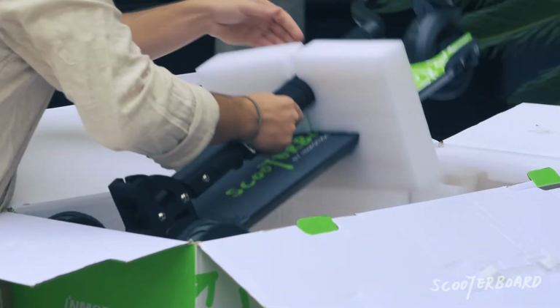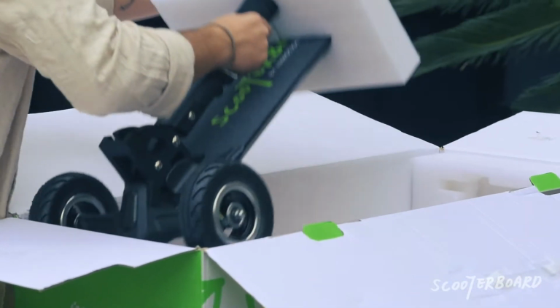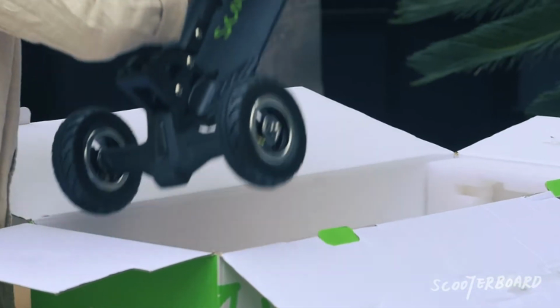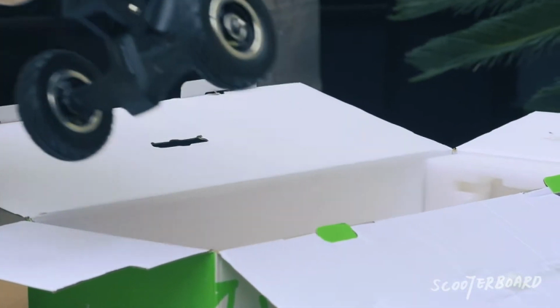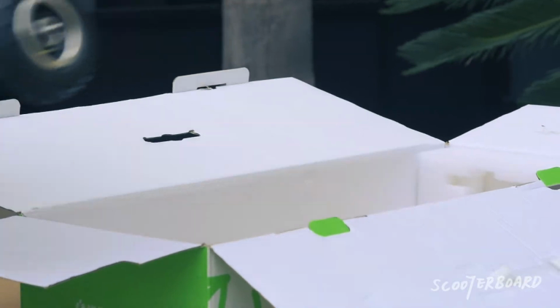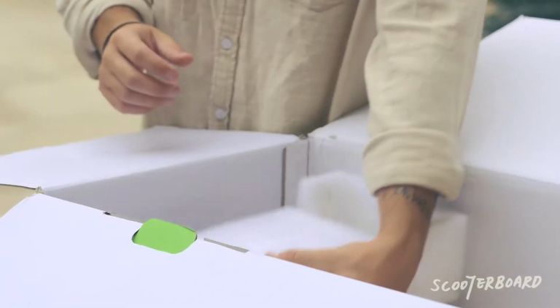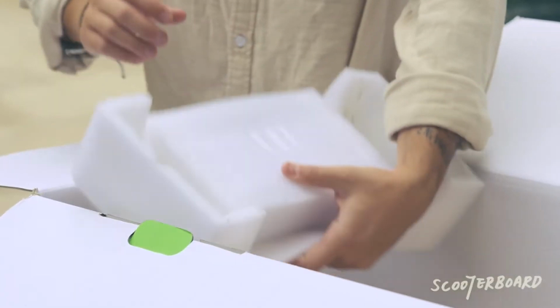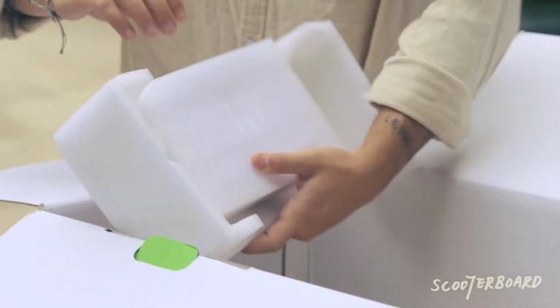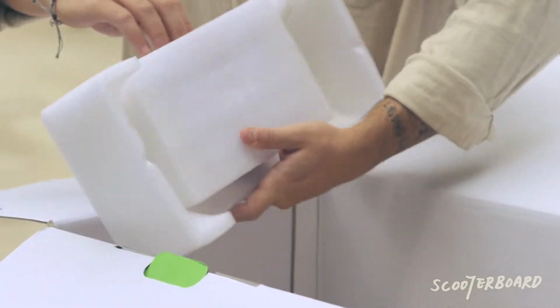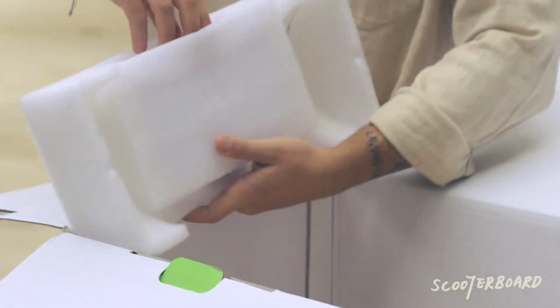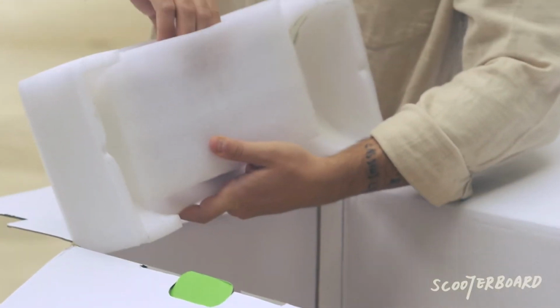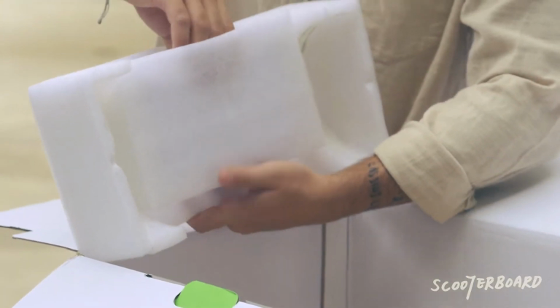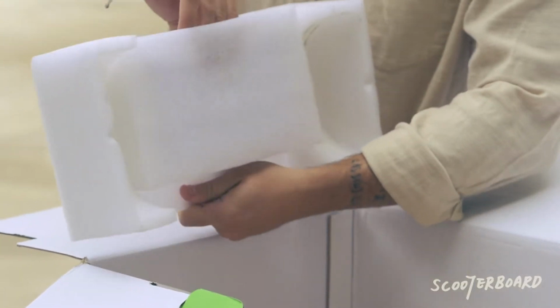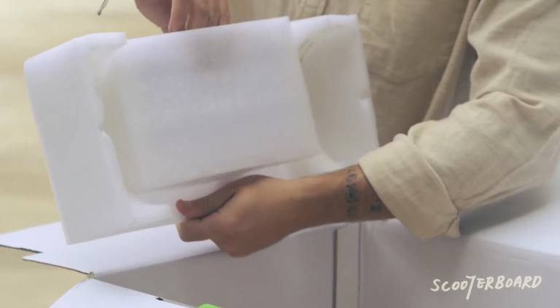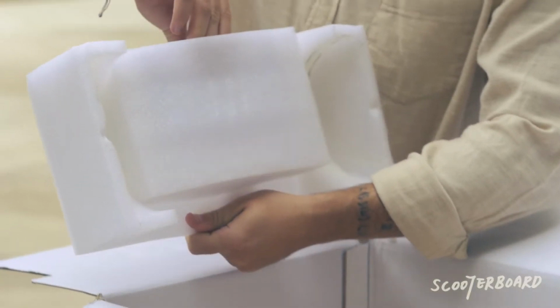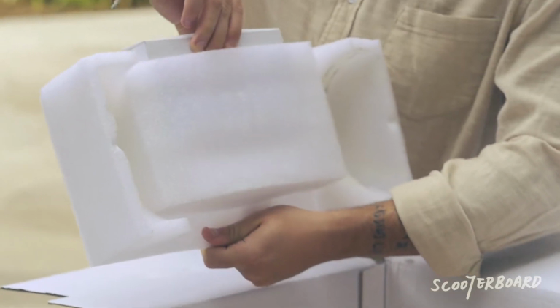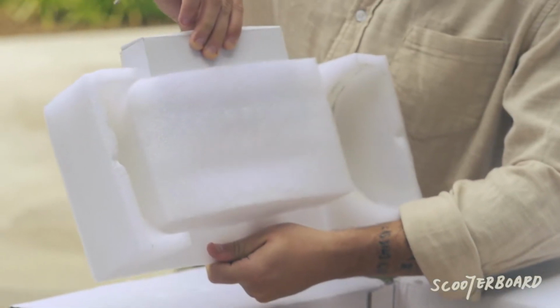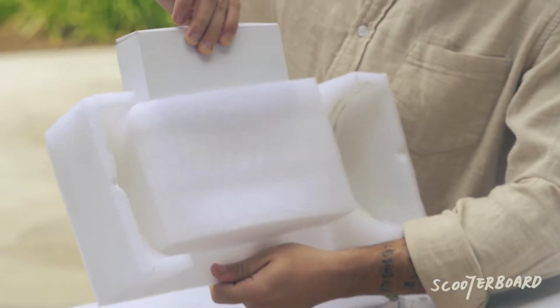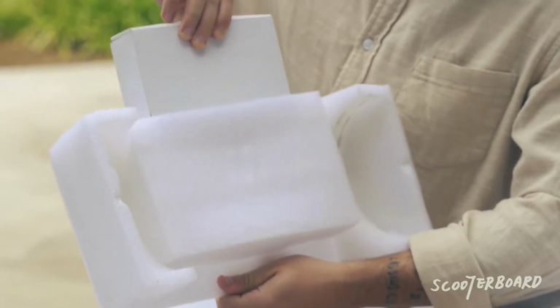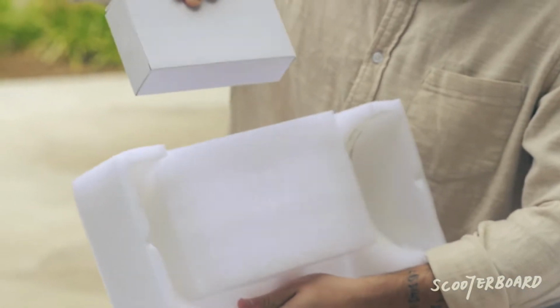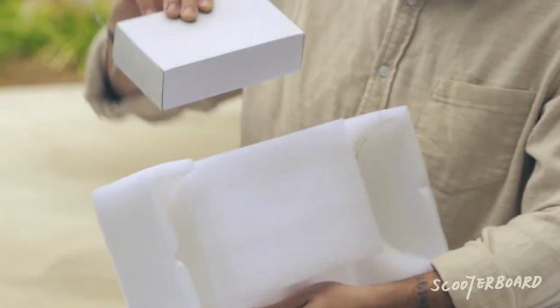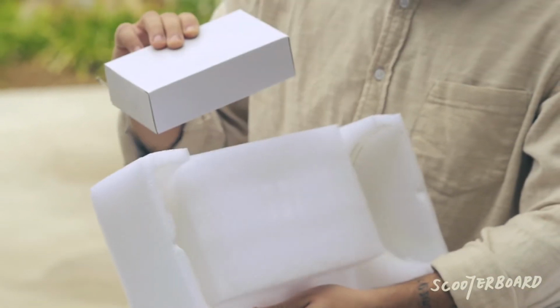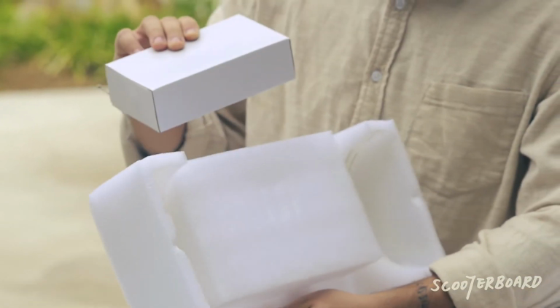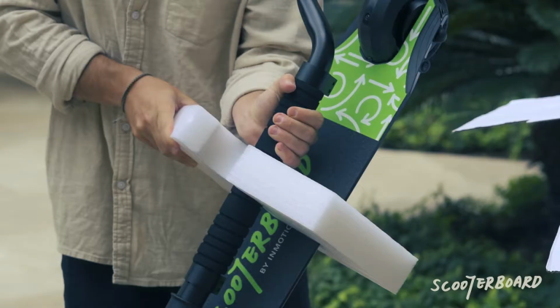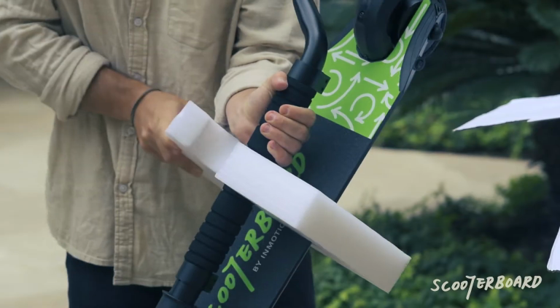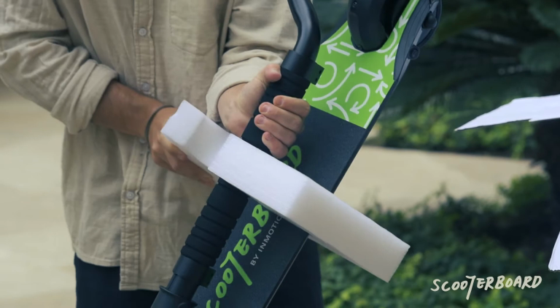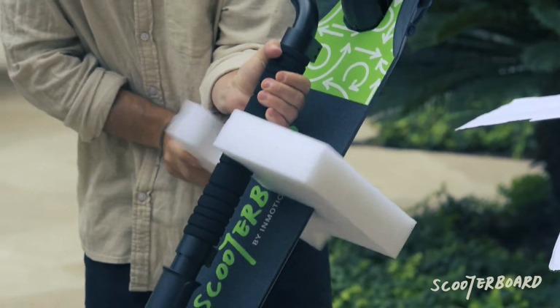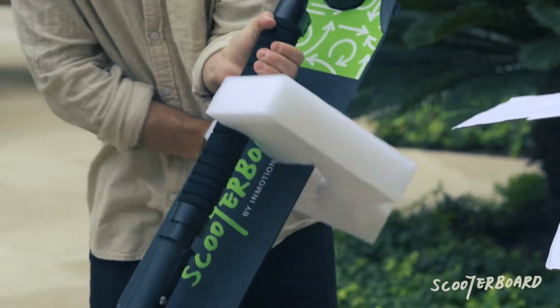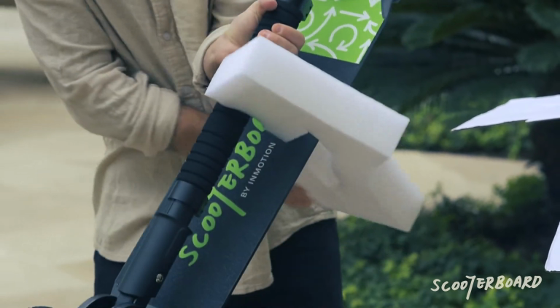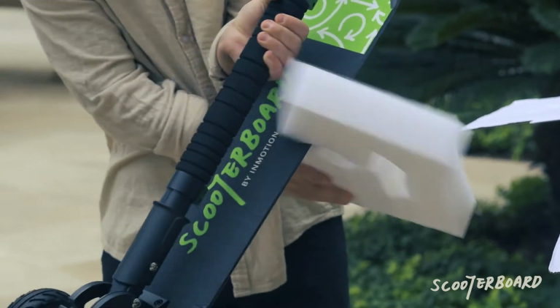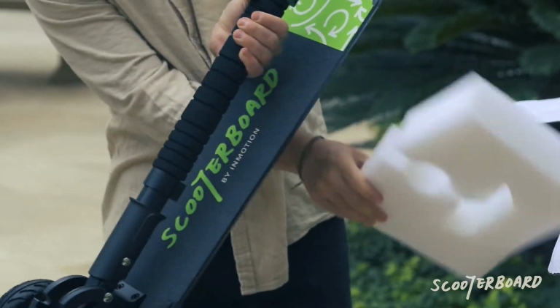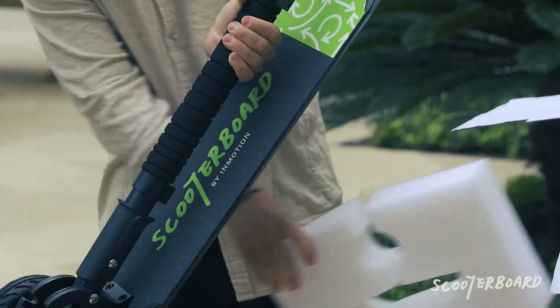Check the foam near the area between the two front wheels to find a box with the charger inside. However, your scooter board comes charged.